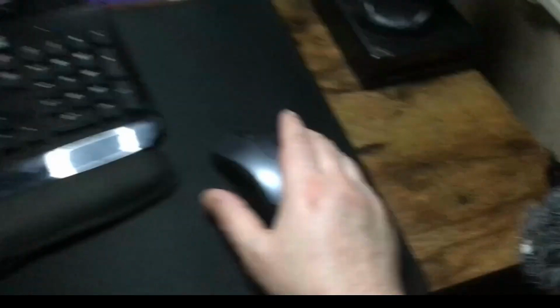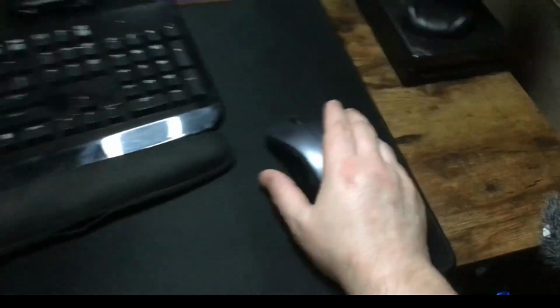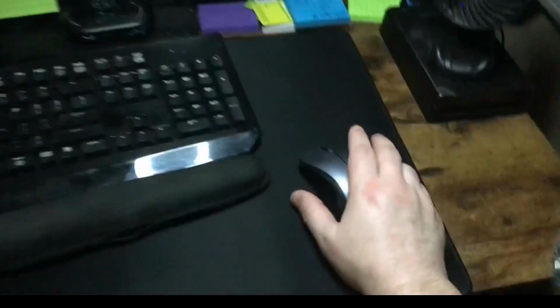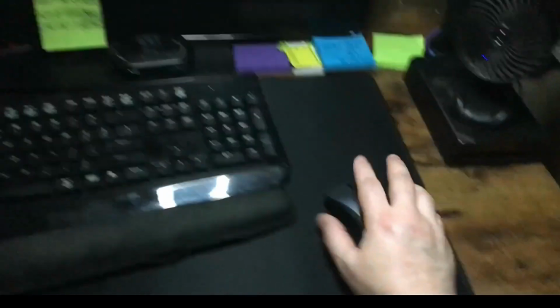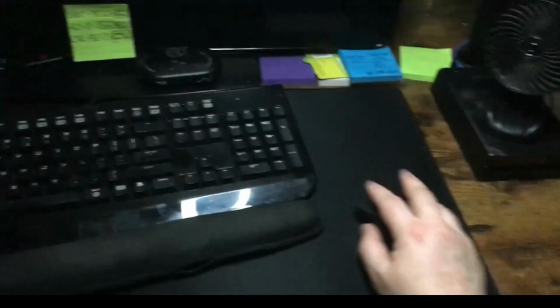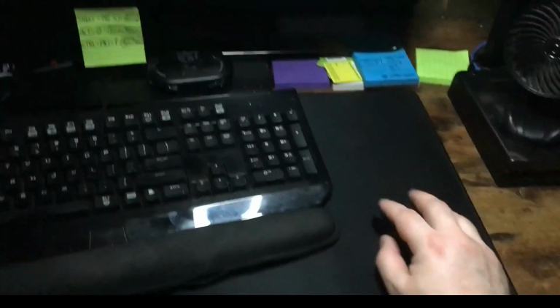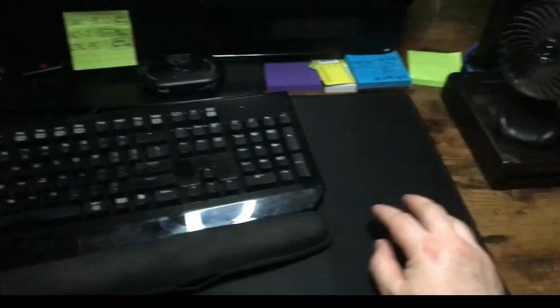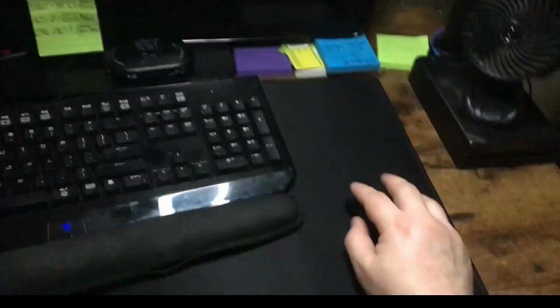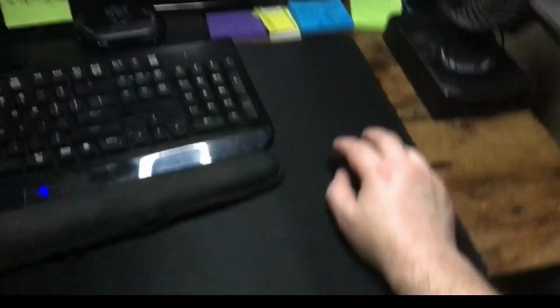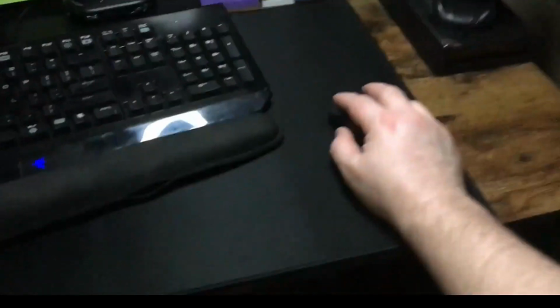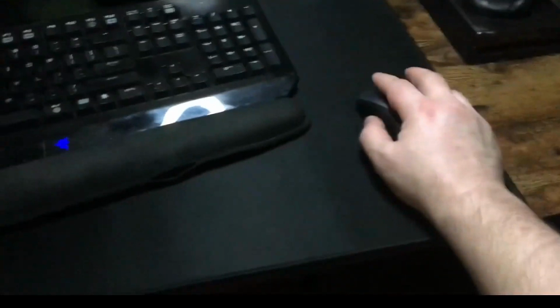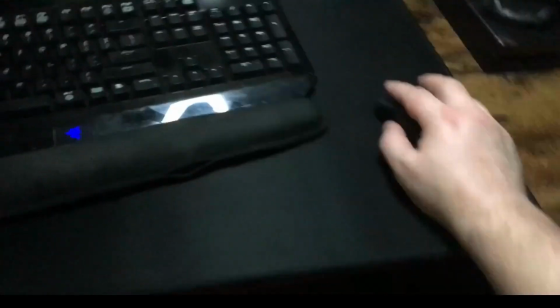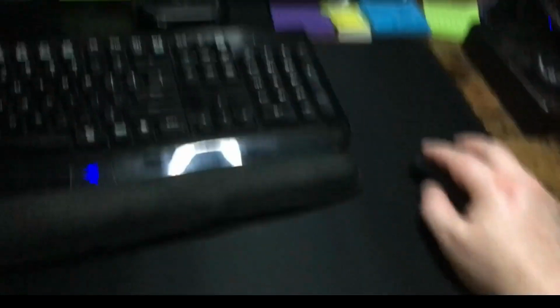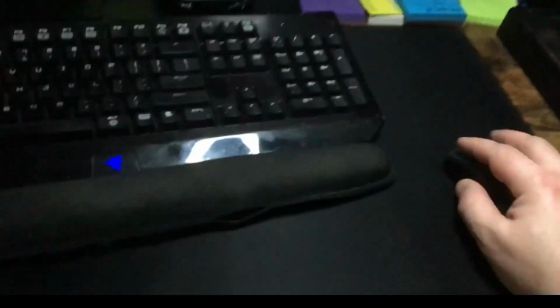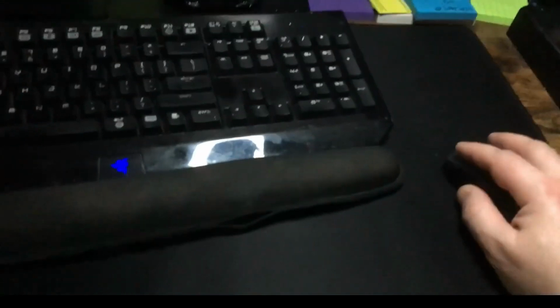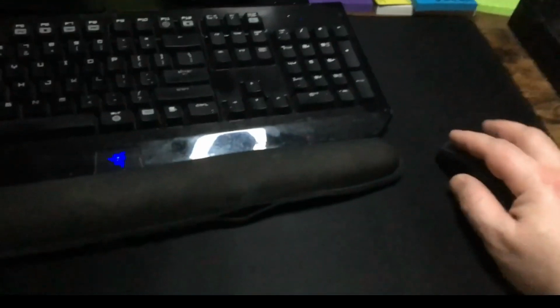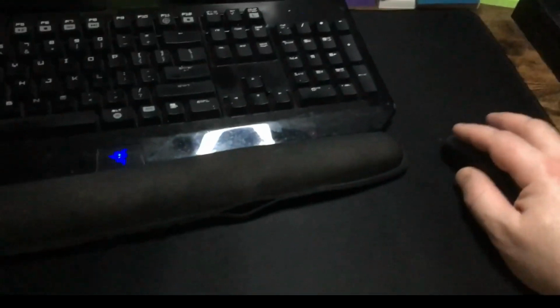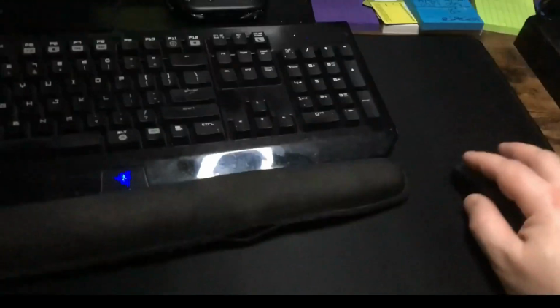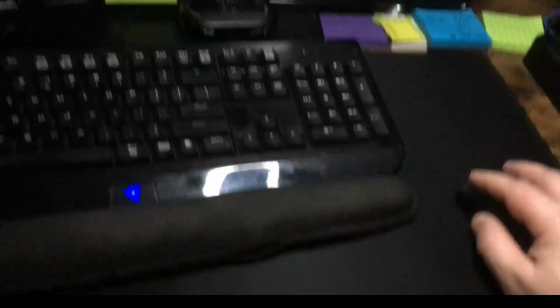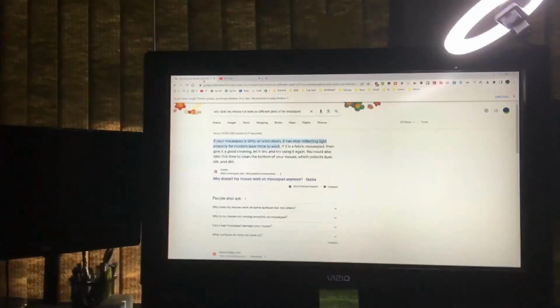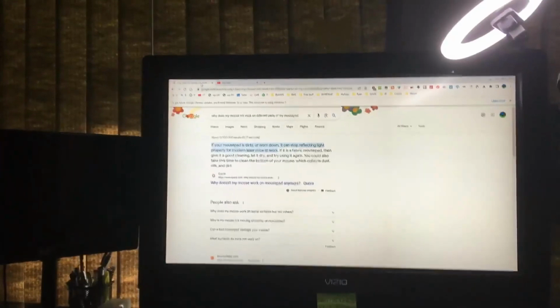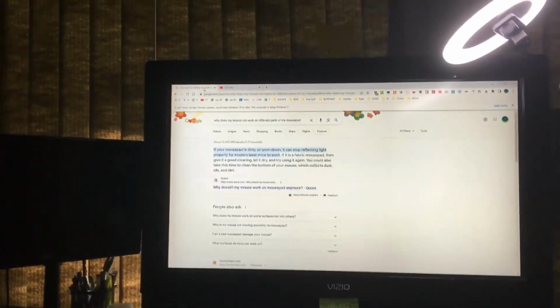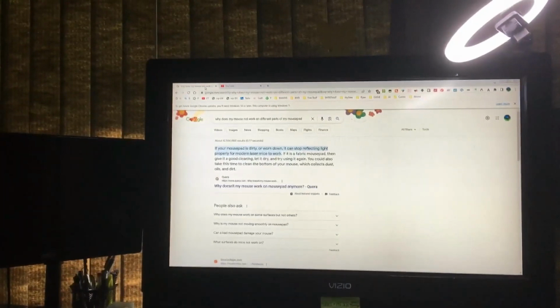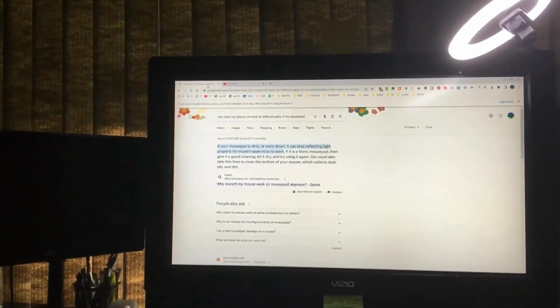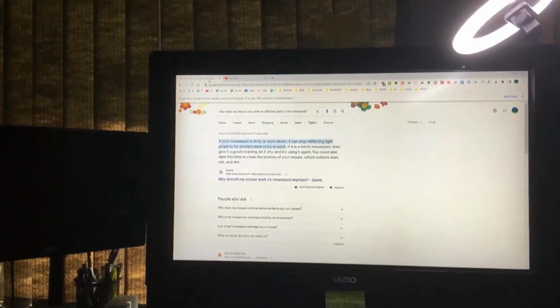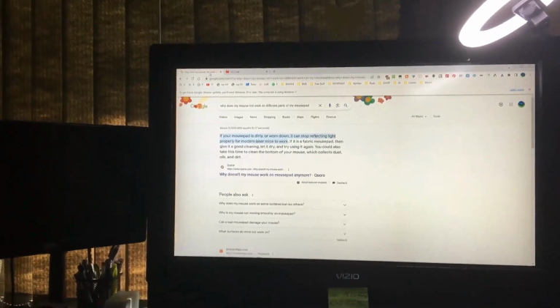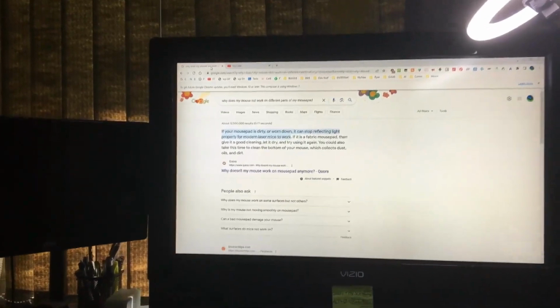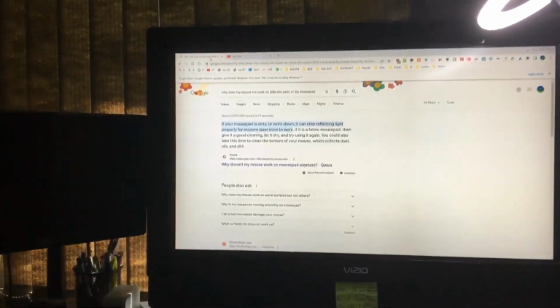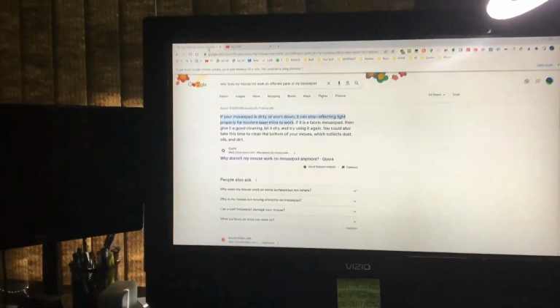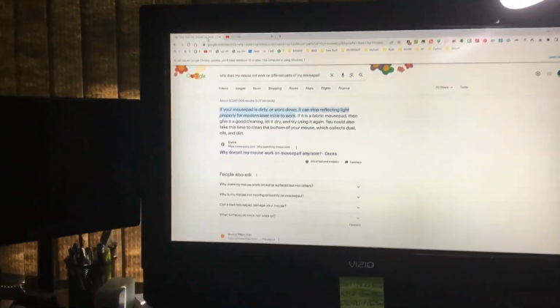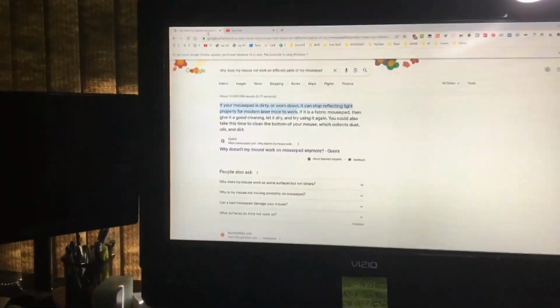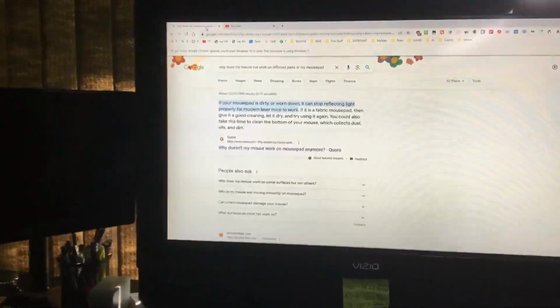Ryan here at Silly Reviews. We've got a mouse problem. Why is my mouse no longer working on the mouse pad?